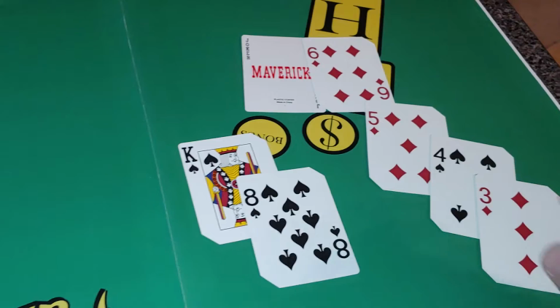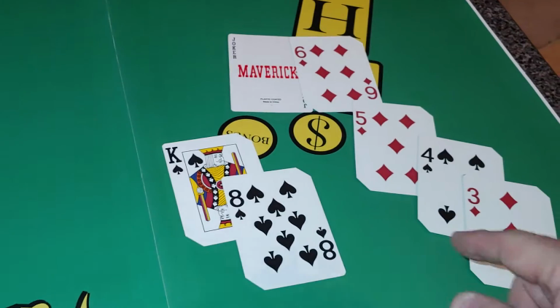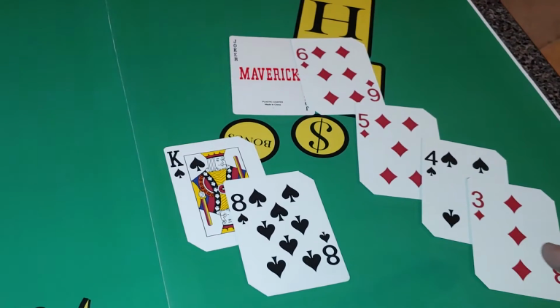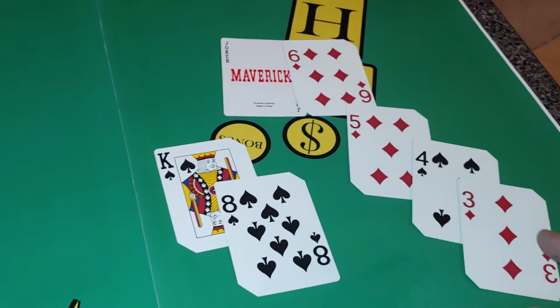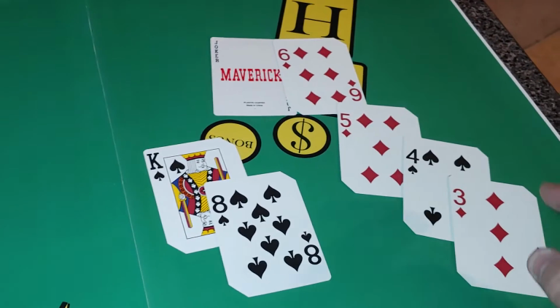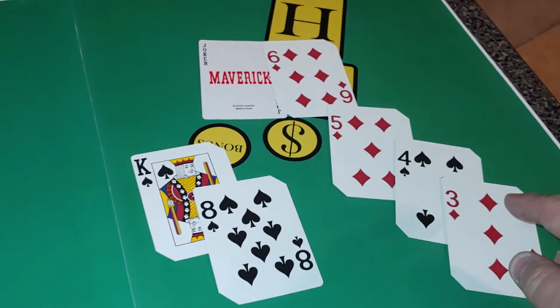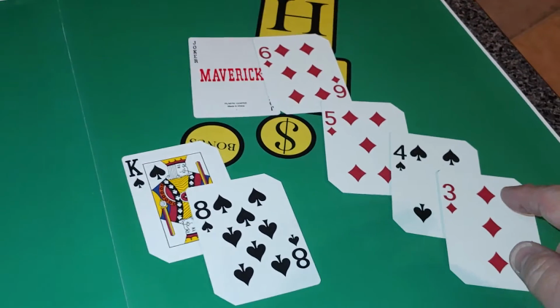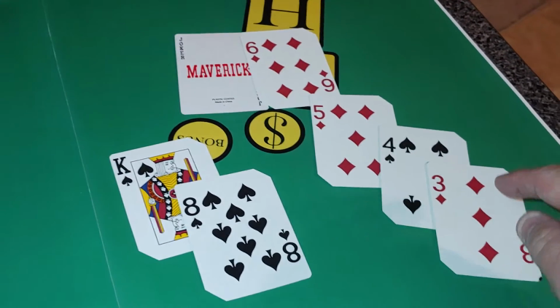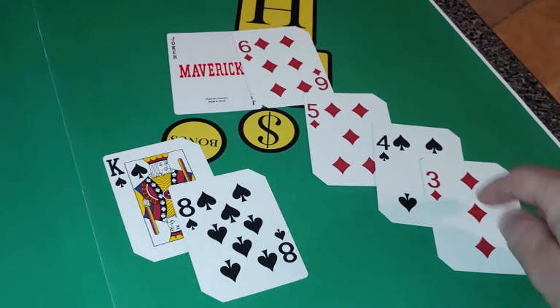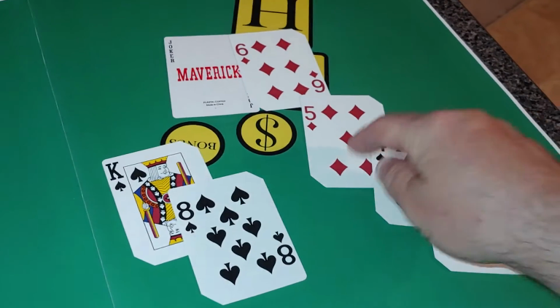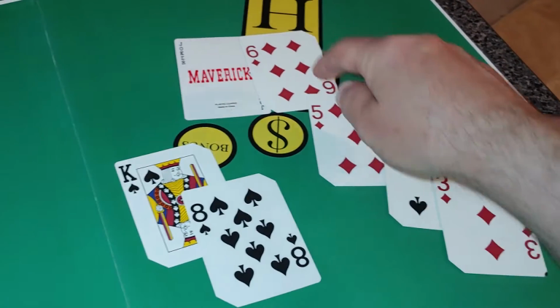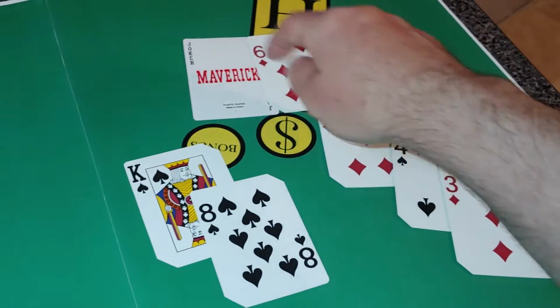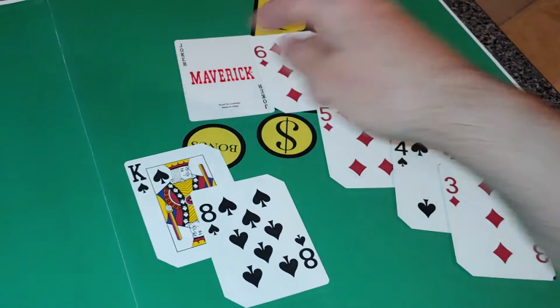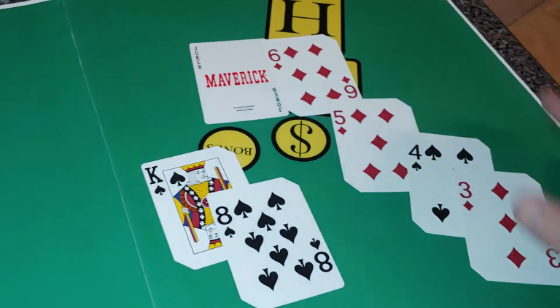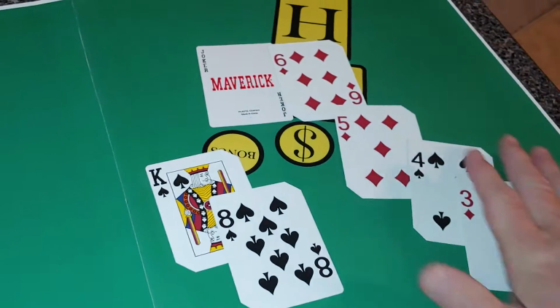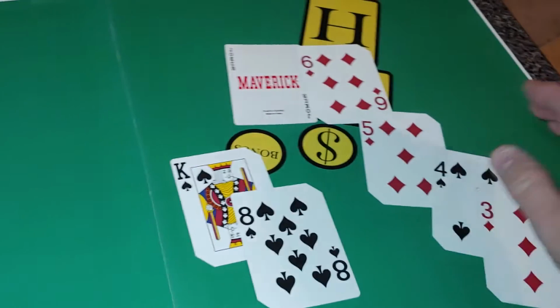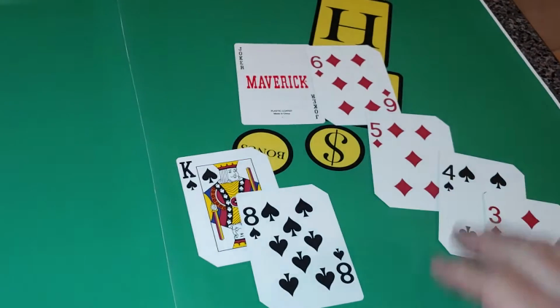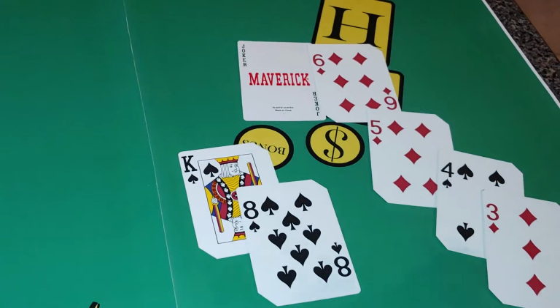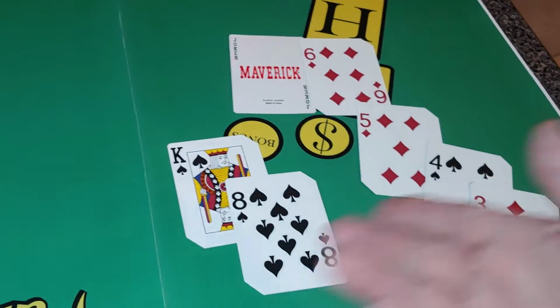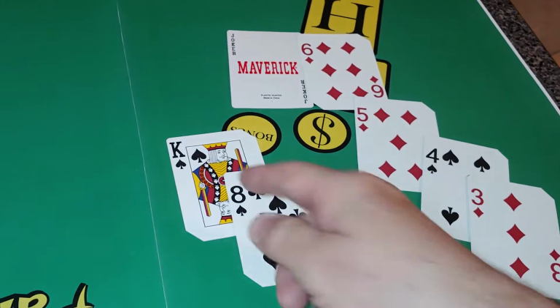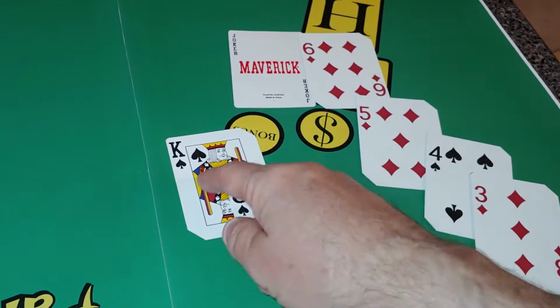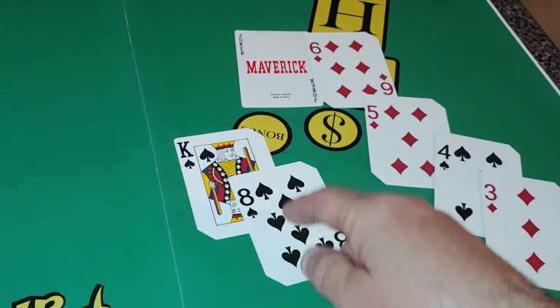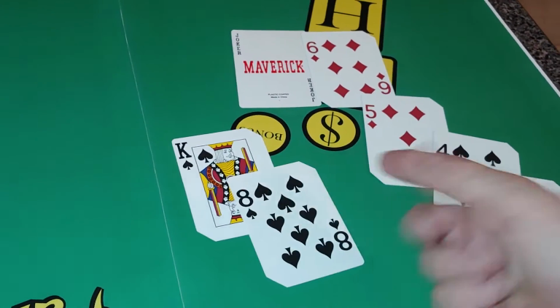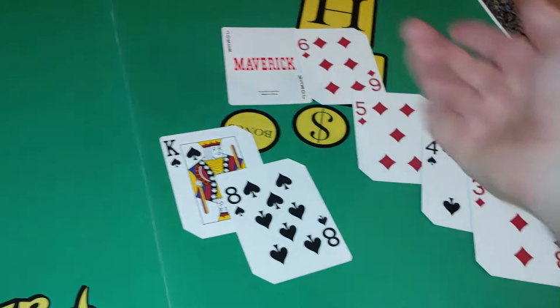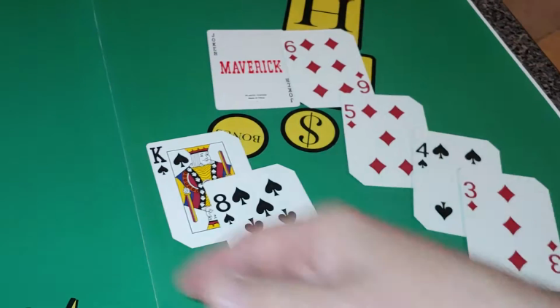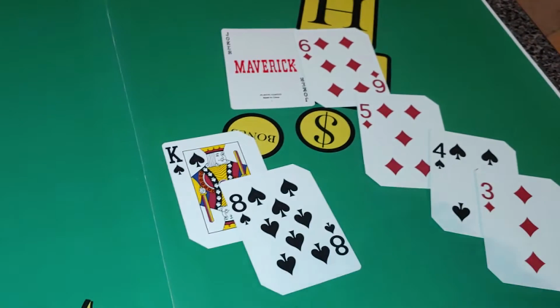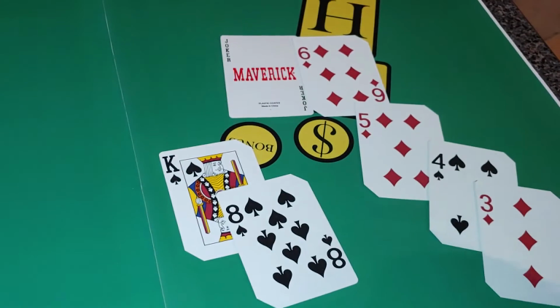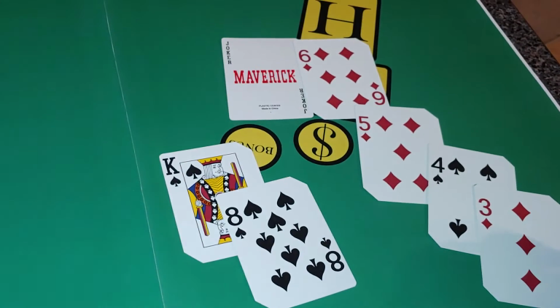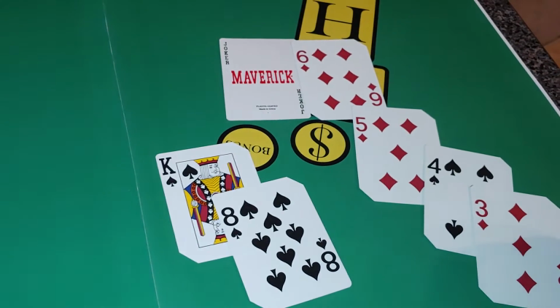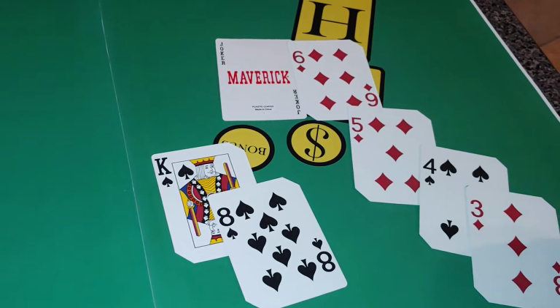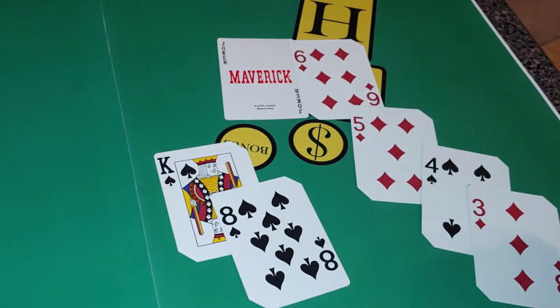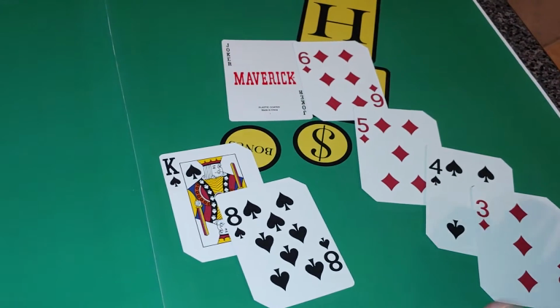You've got to check for a flush — 1, 2, 3, 4 diamonds. So that's the way you'd play it: king-8. With that, there's really no other choice.